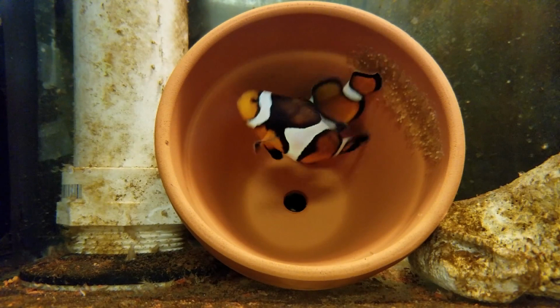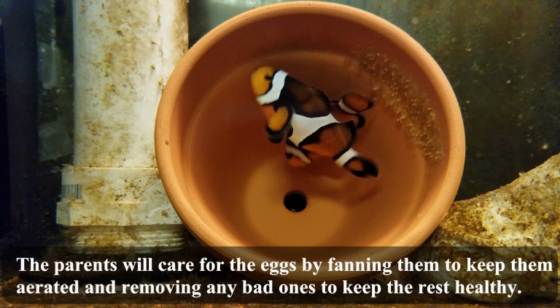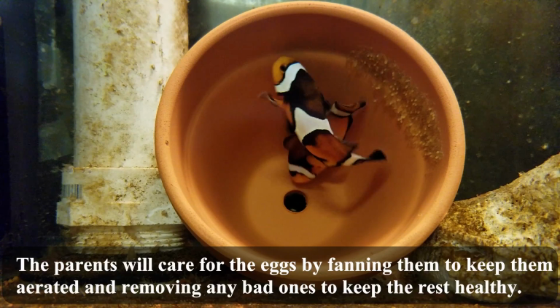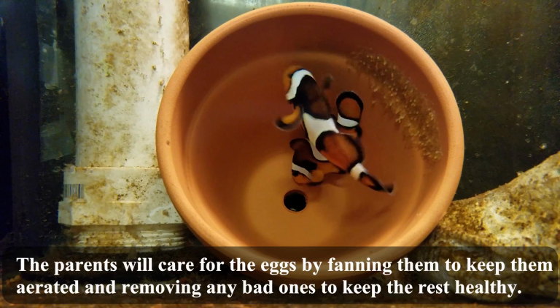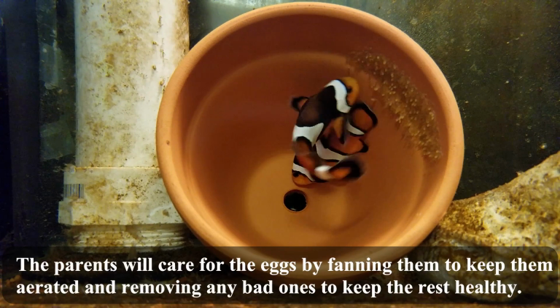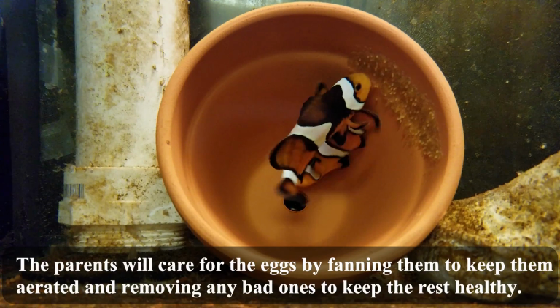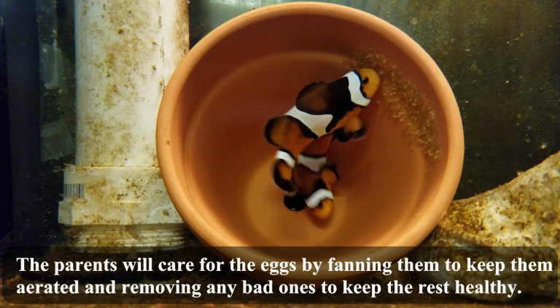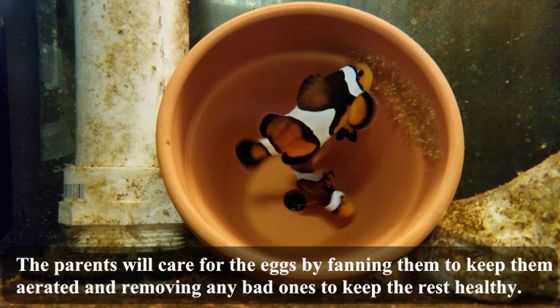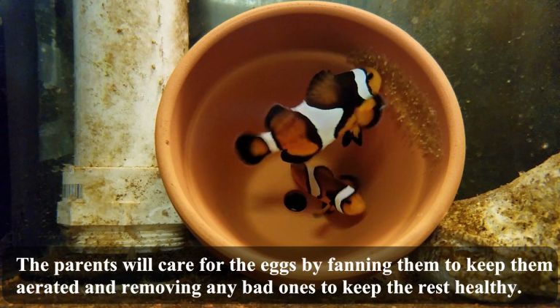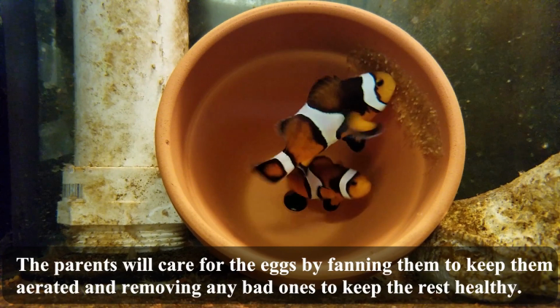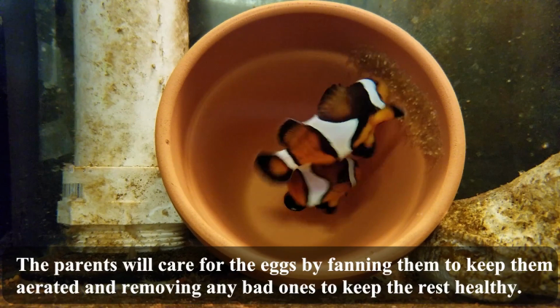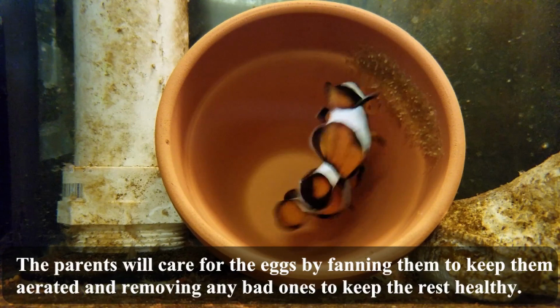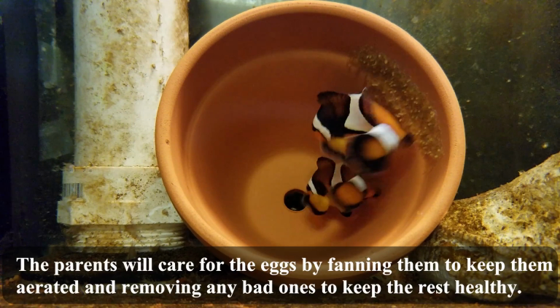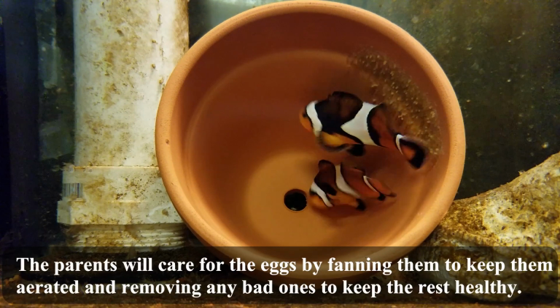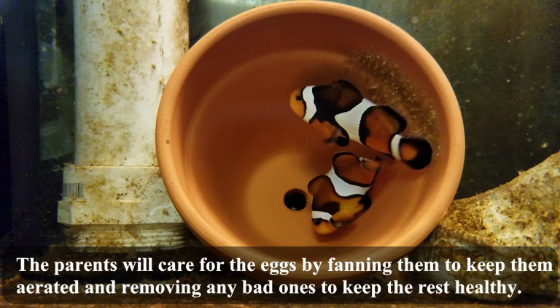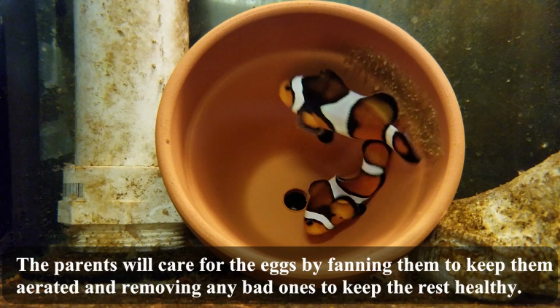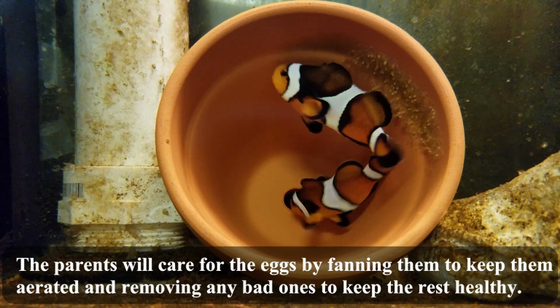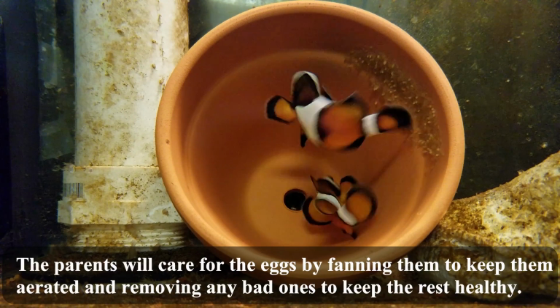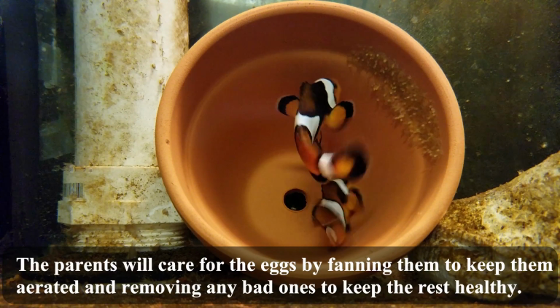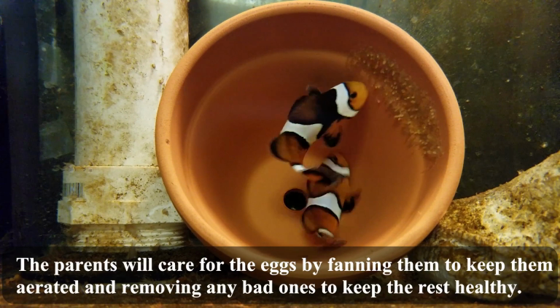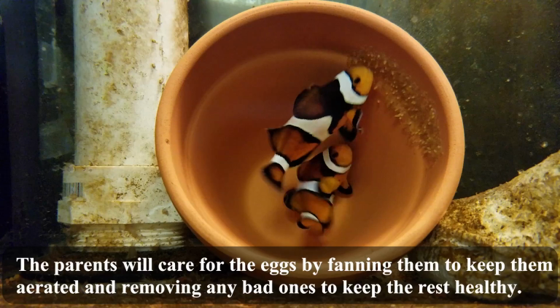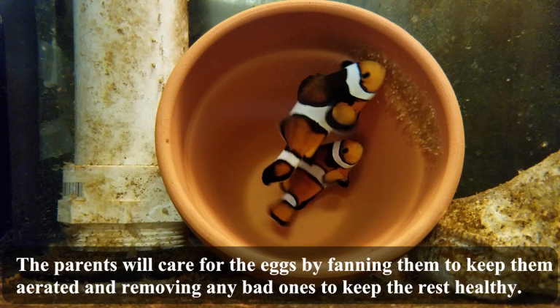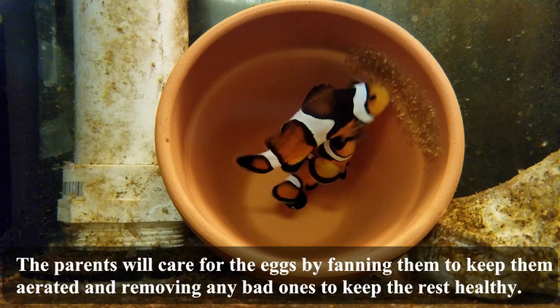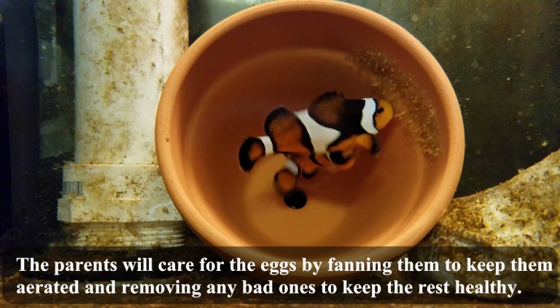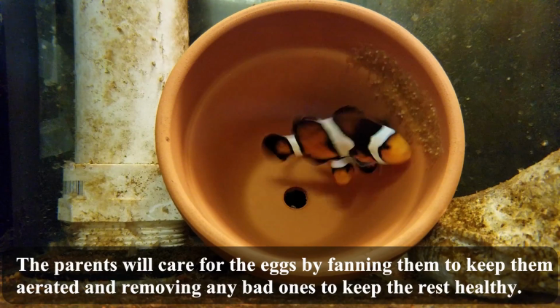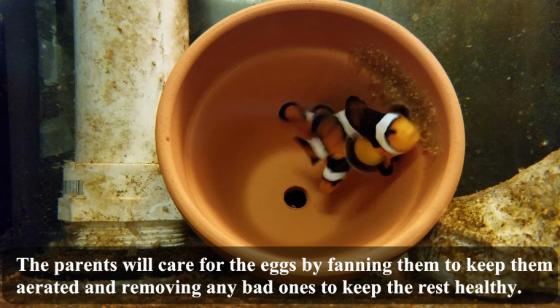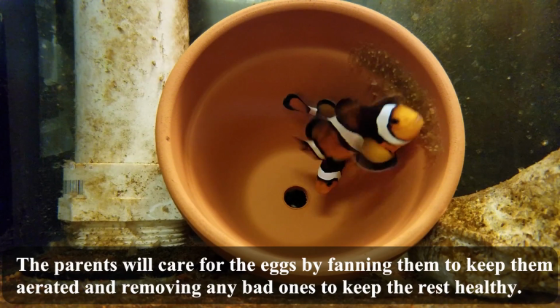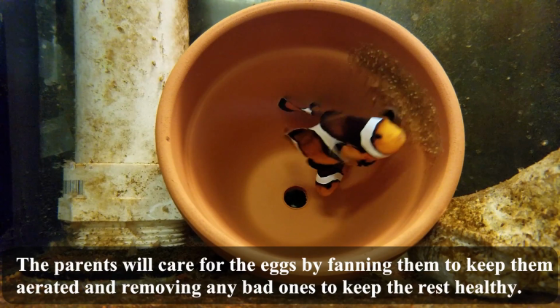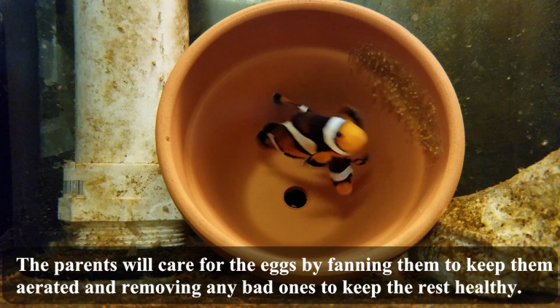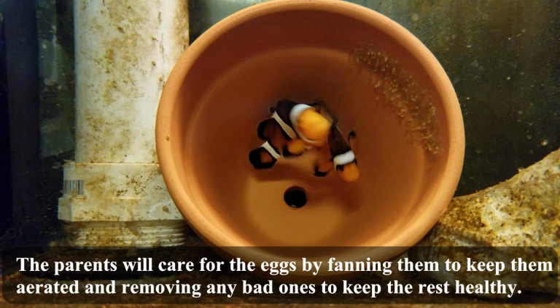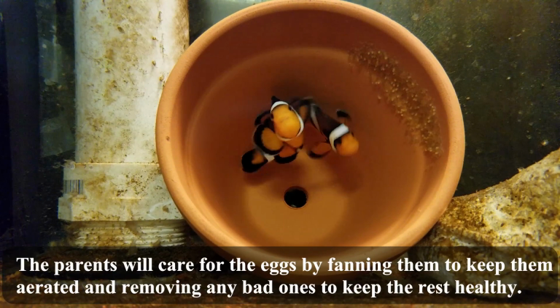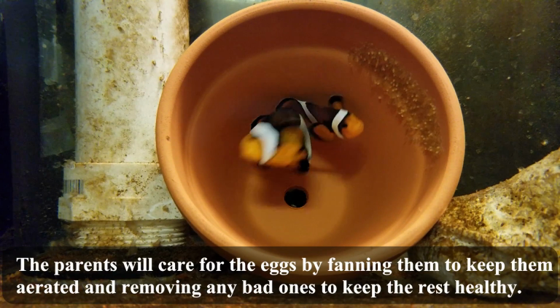The parents will care for the eggs by fanning them to keep them aerated and removing any bad ones to keep the rest healthy.